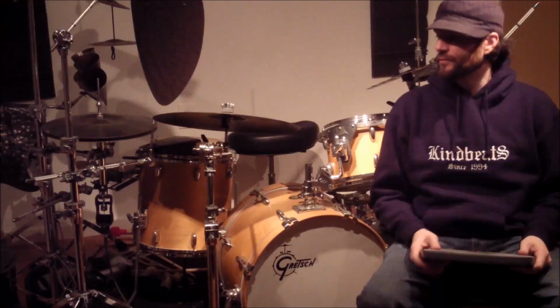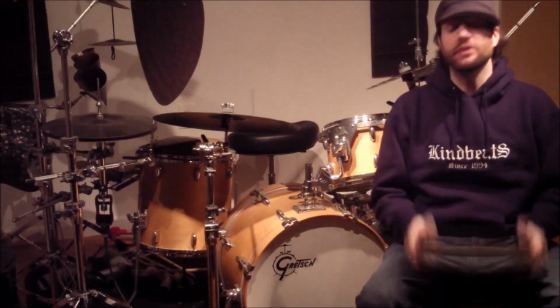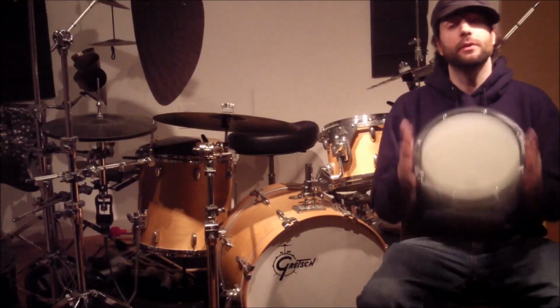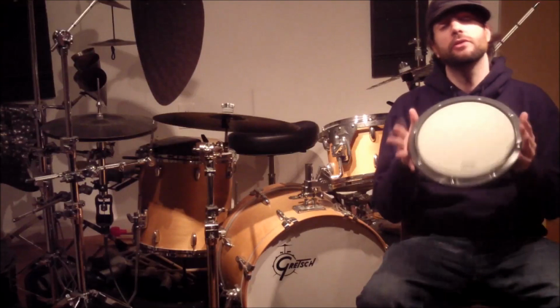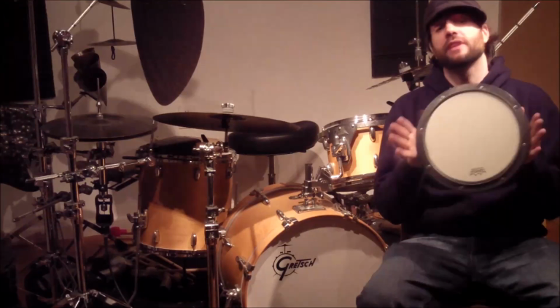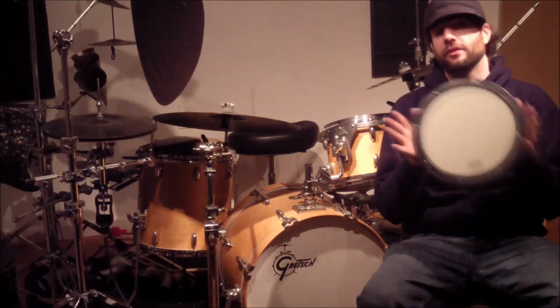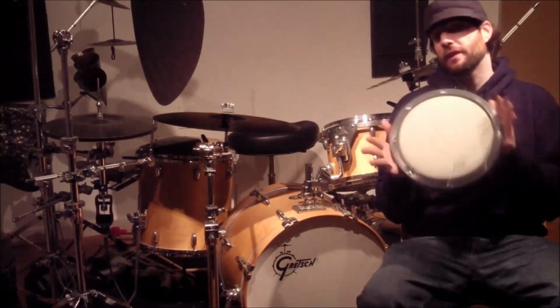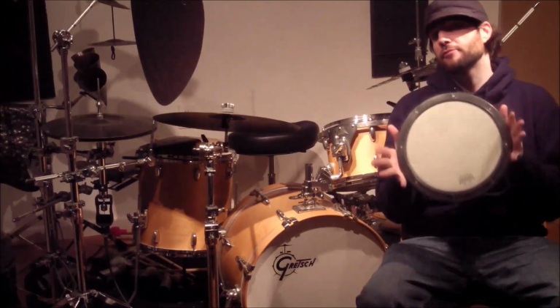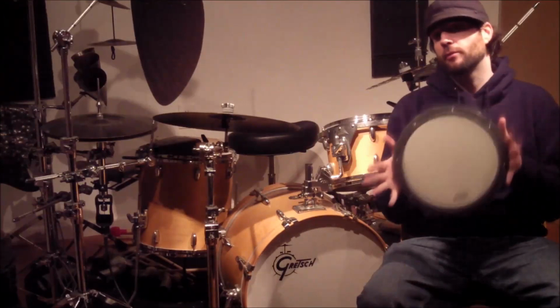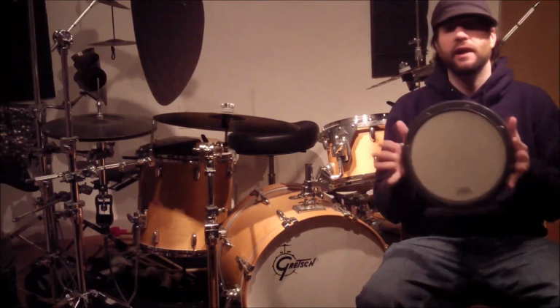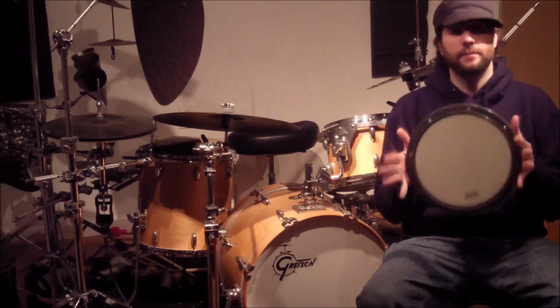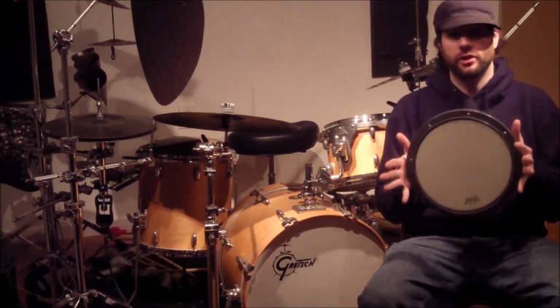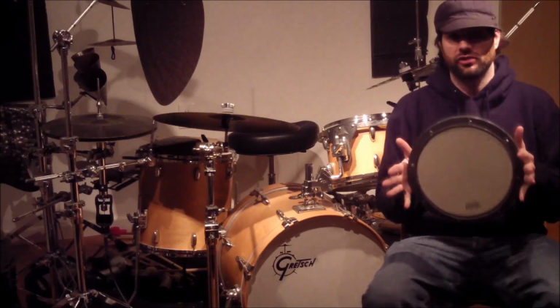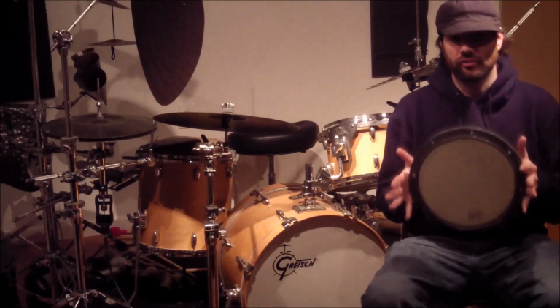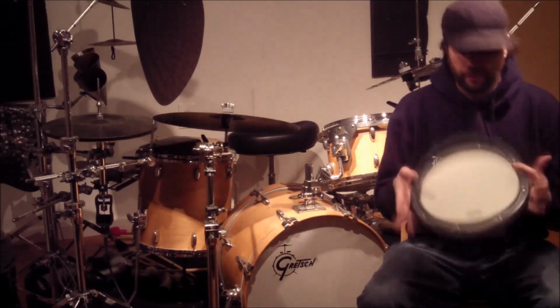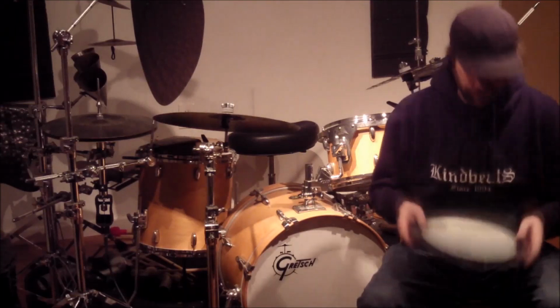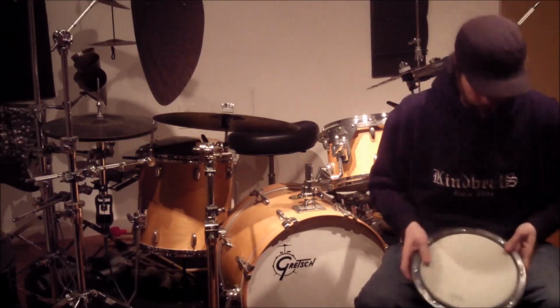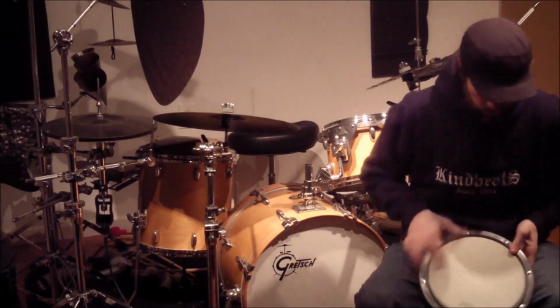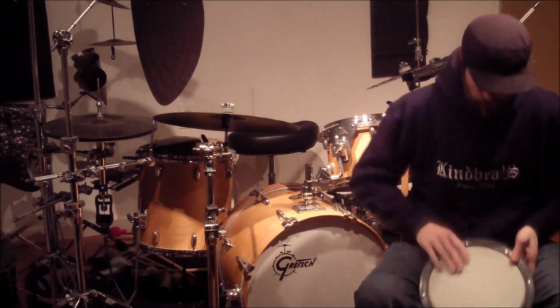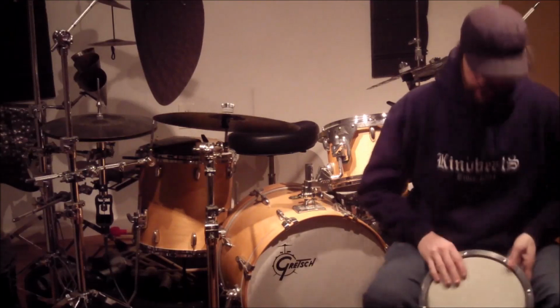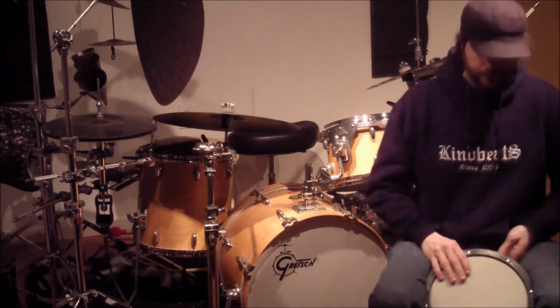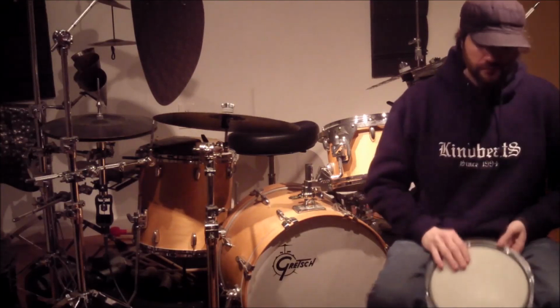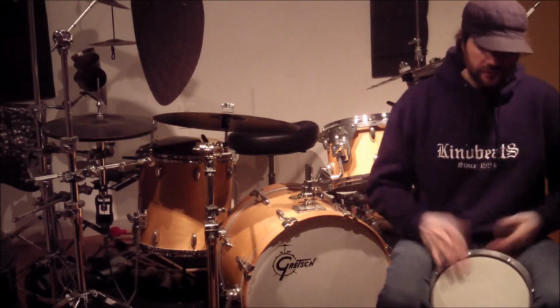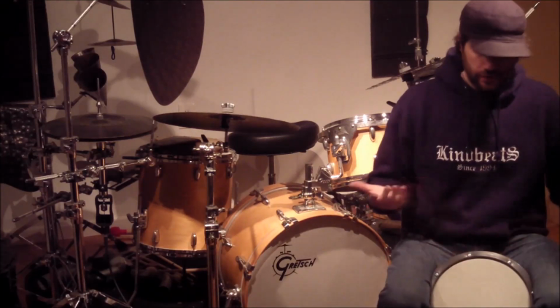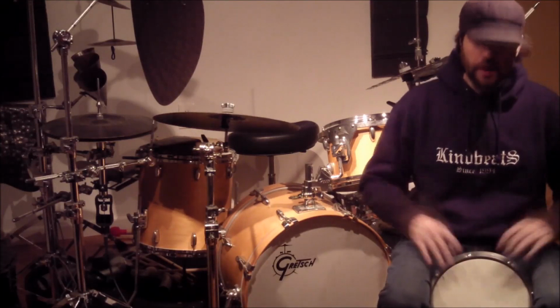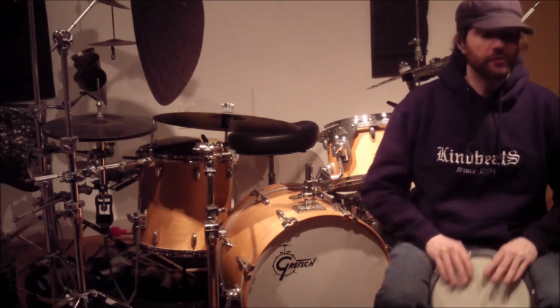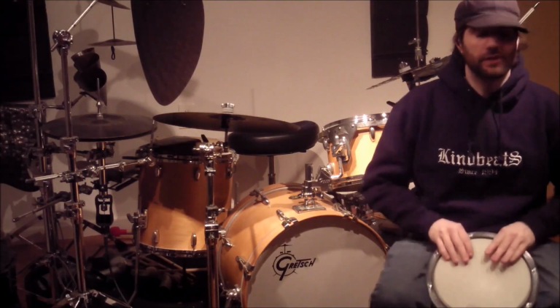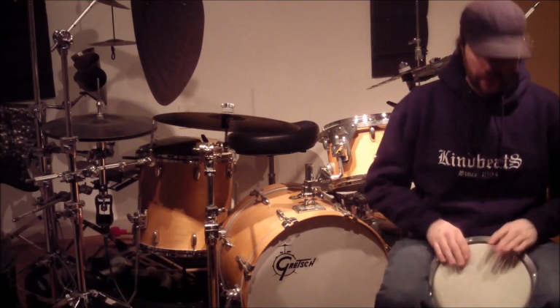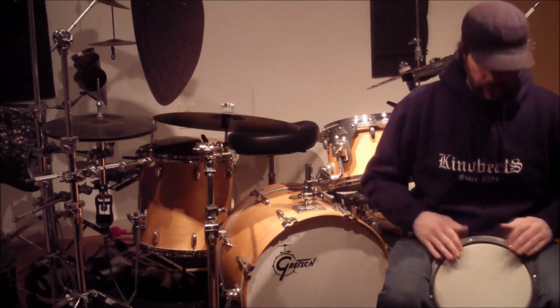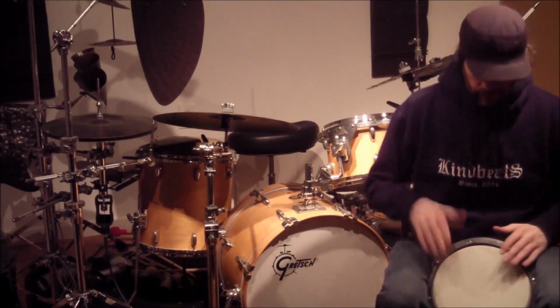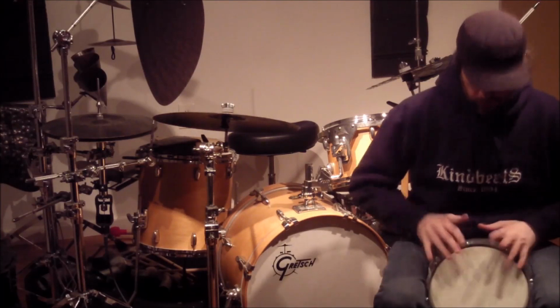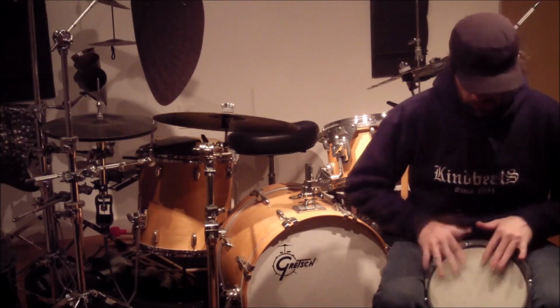So here's how we could use it as a frame drum or a hand percussion instrument. Prop it between the legs.